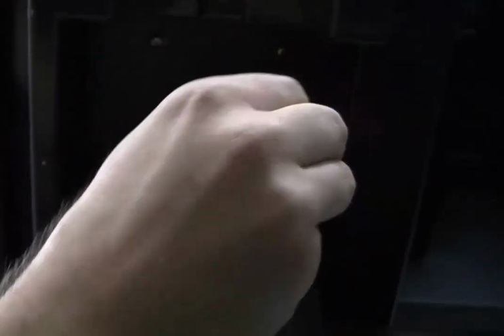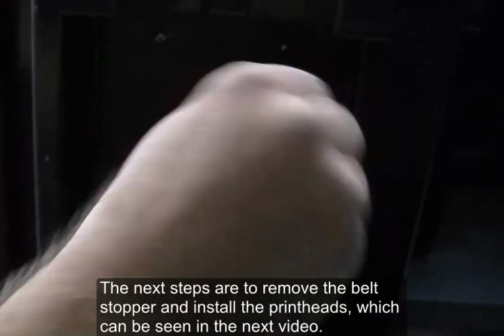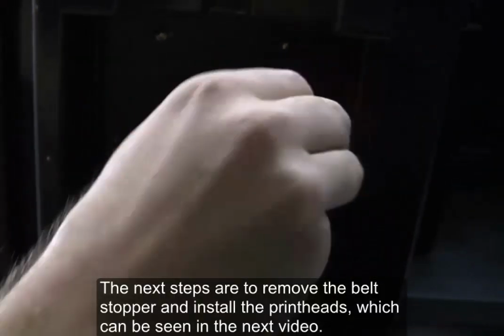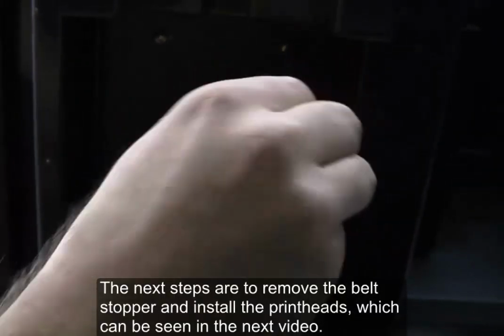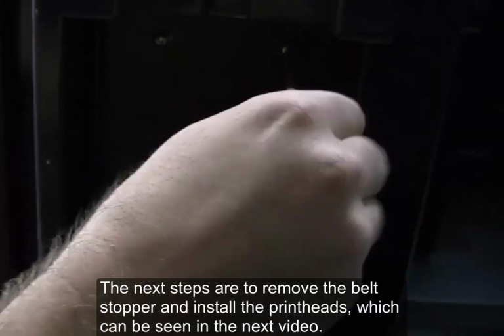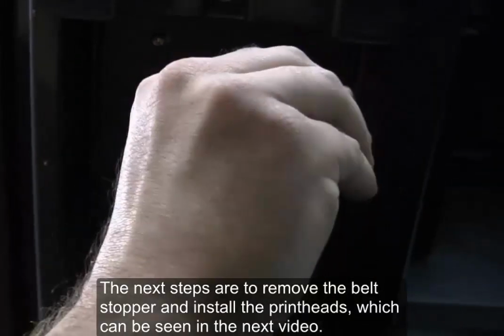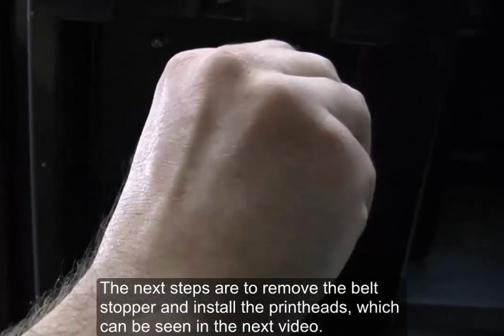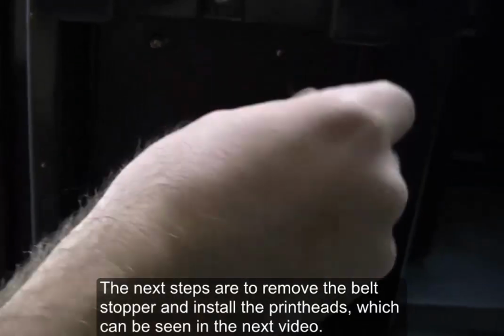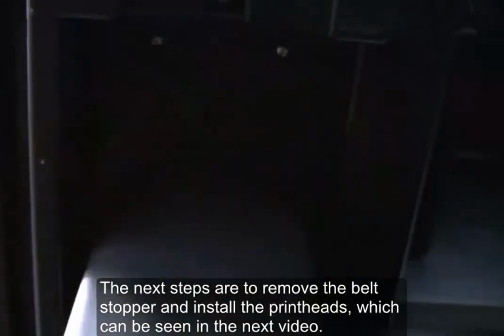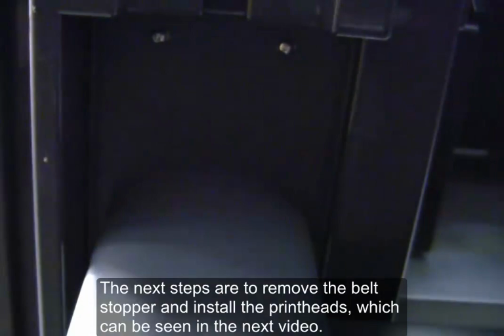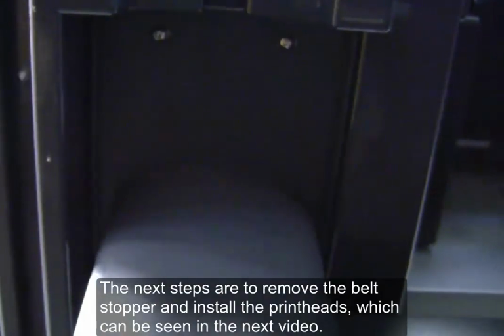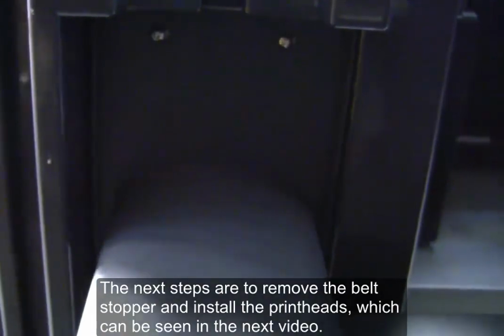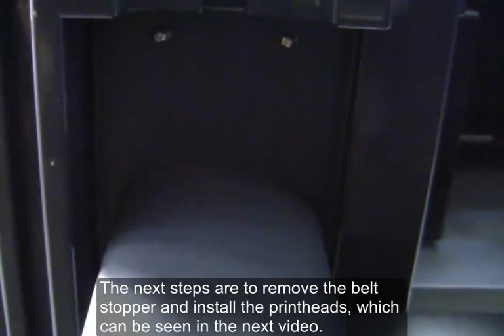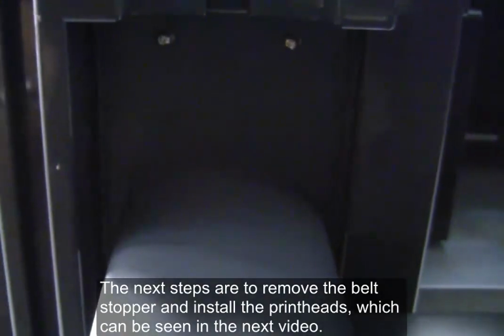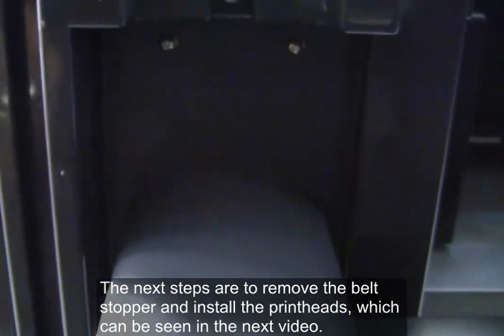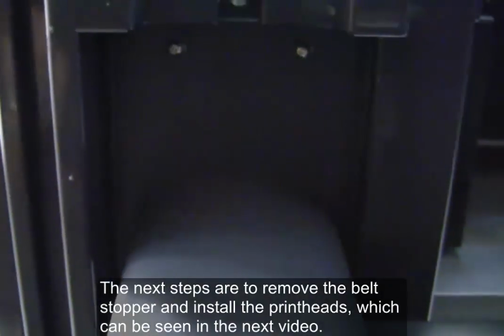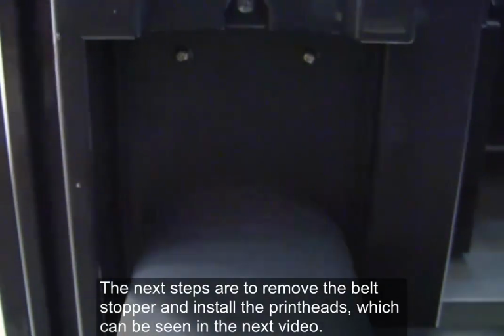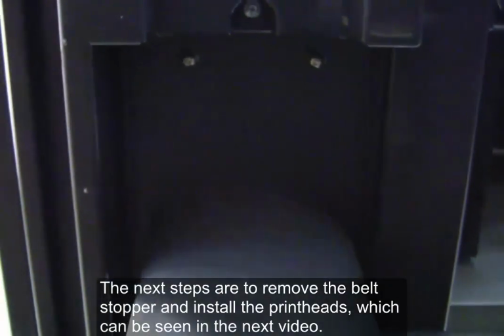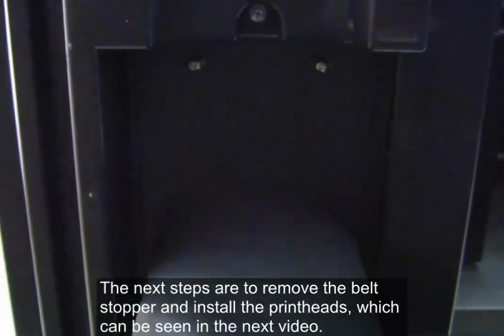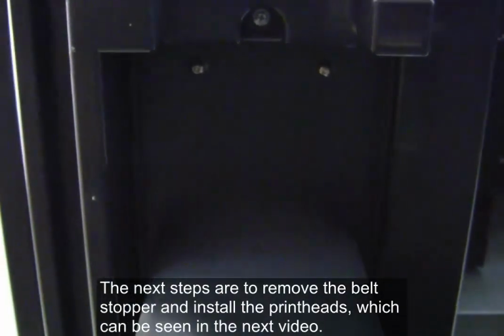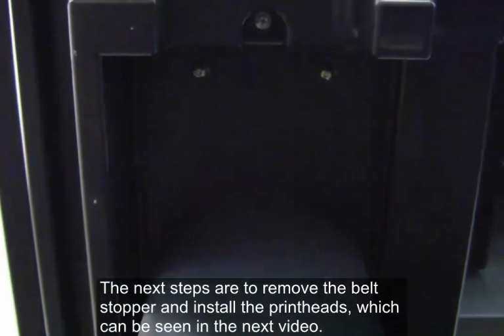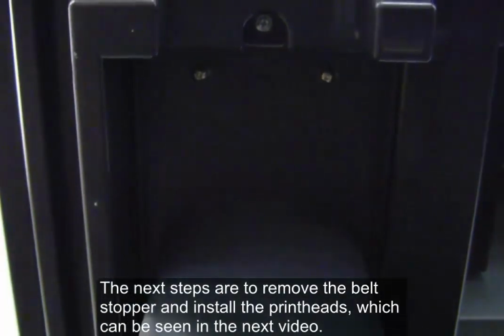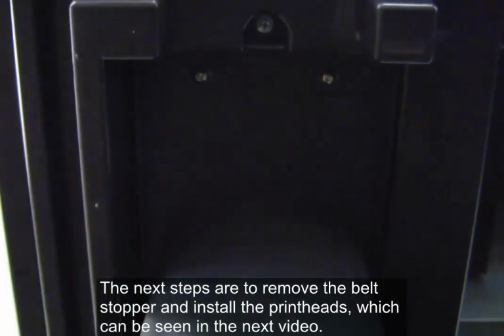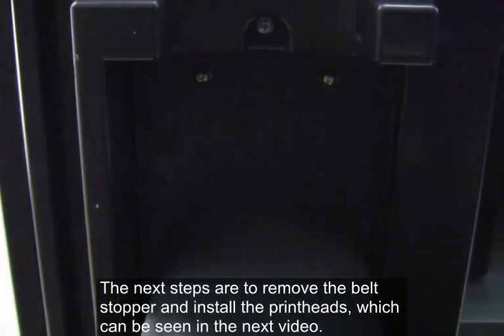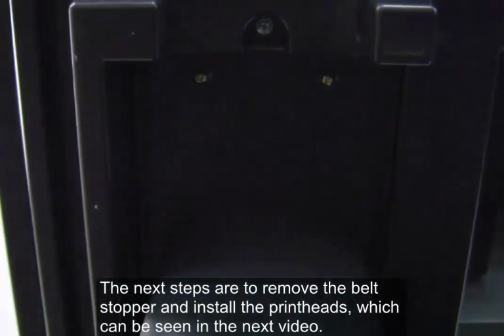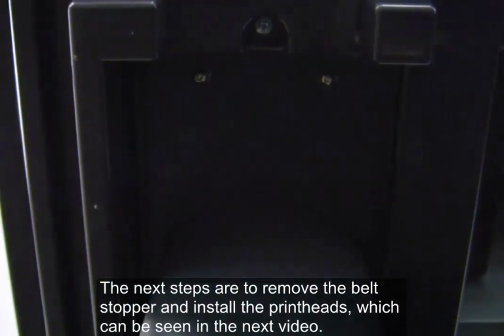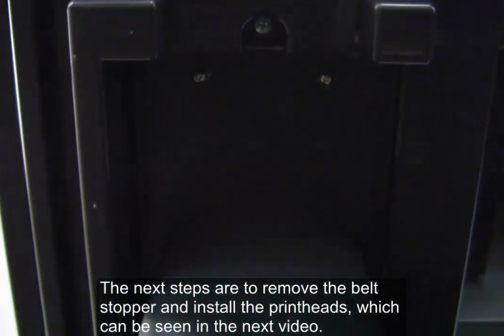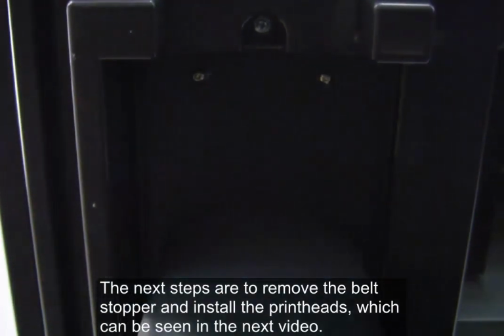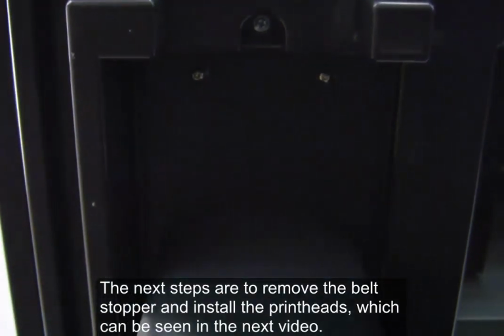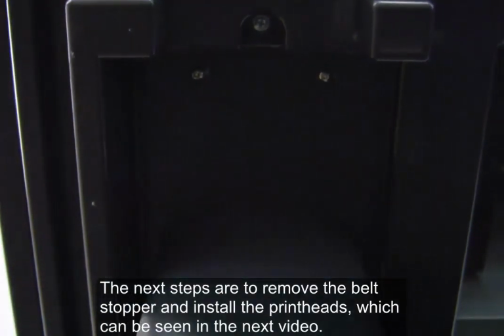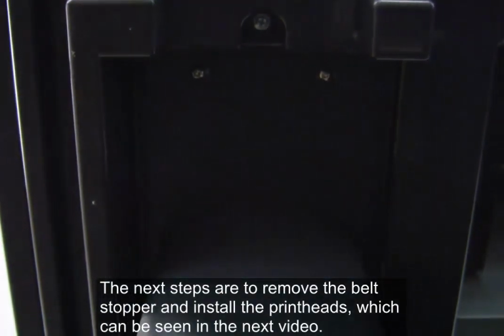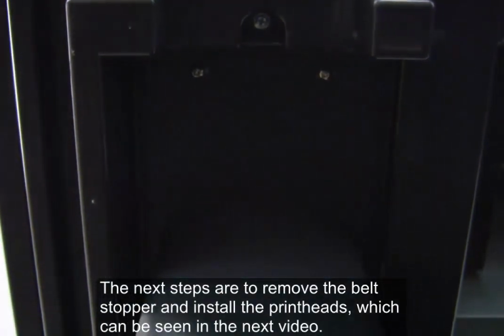The next steps are to remove the belt stopper and install the print heads, which can be seen in the next video.